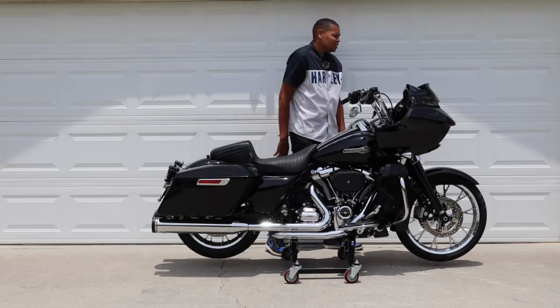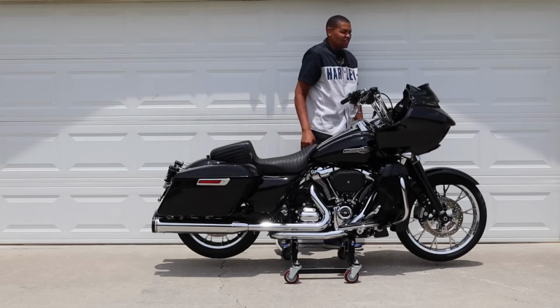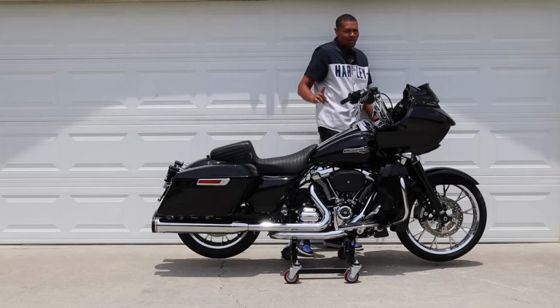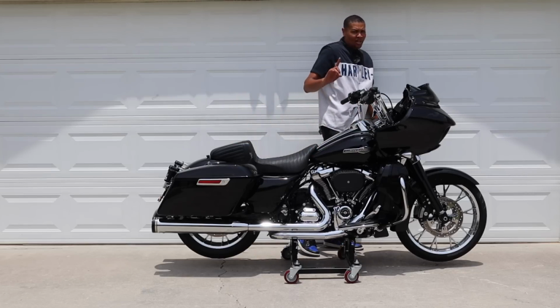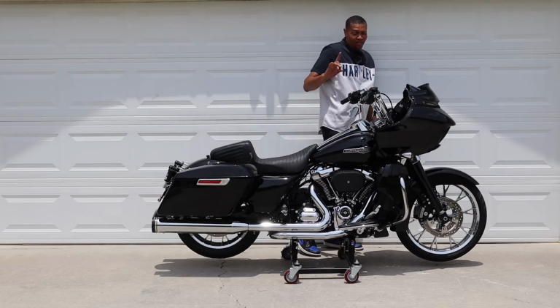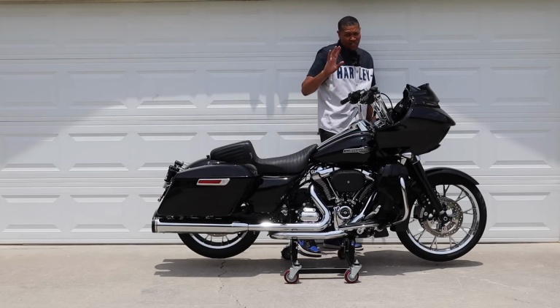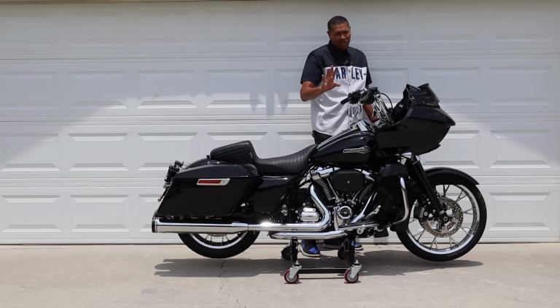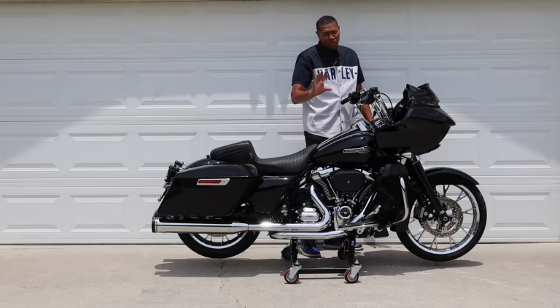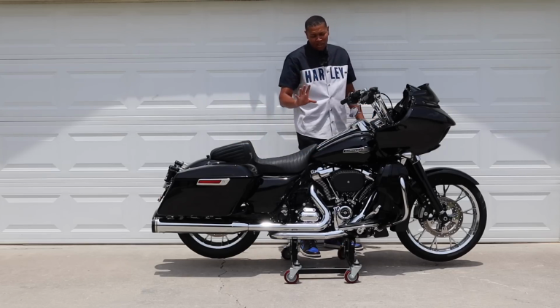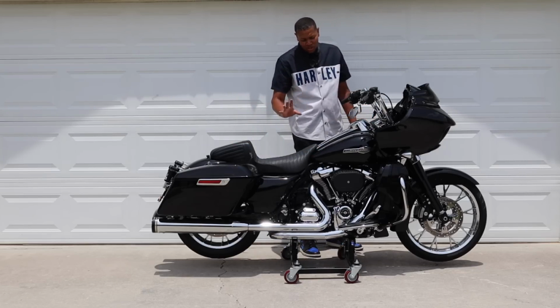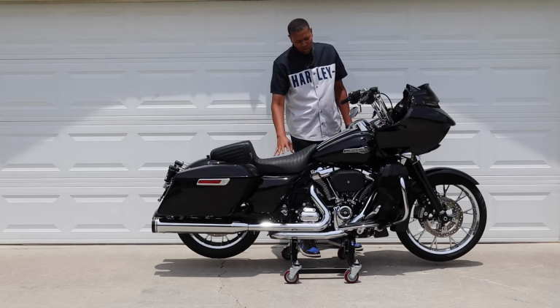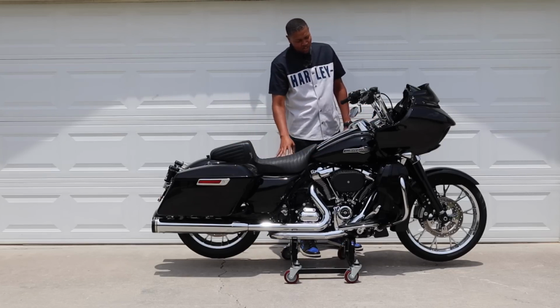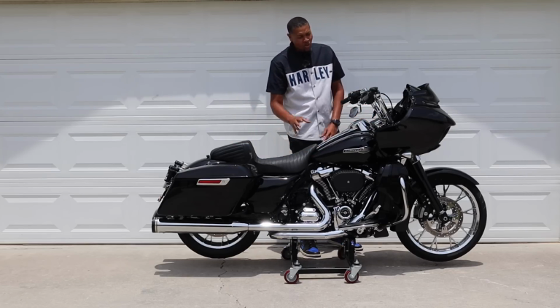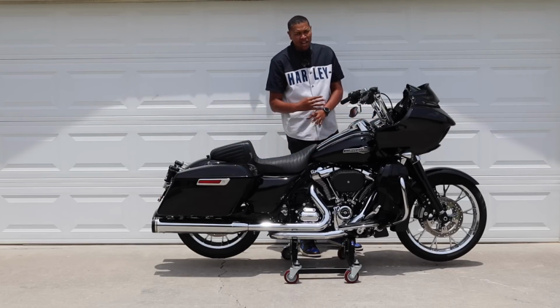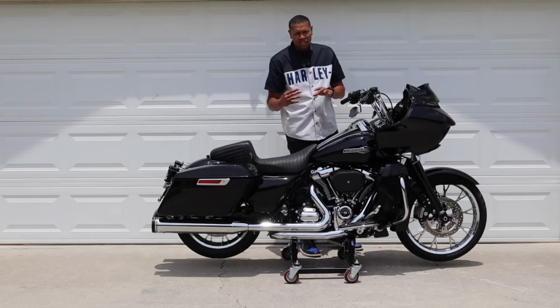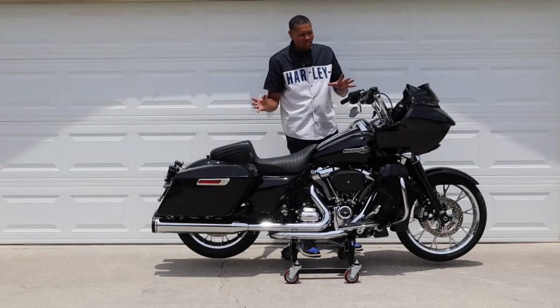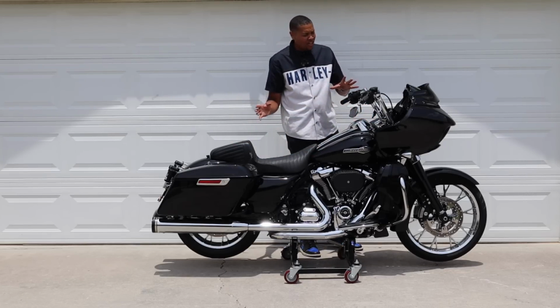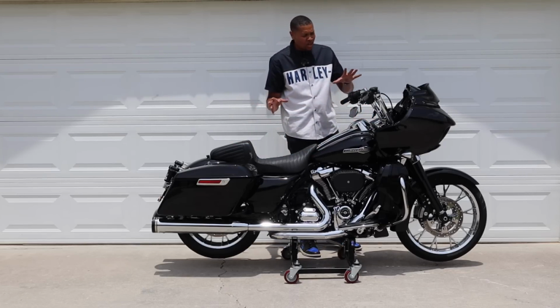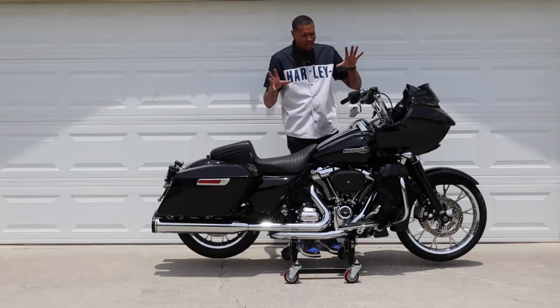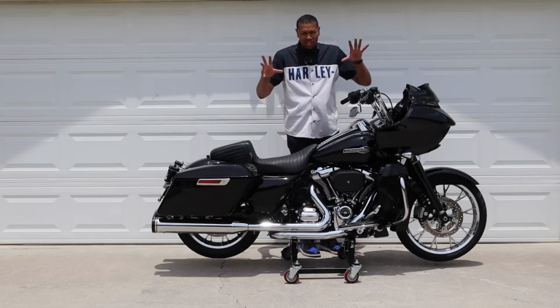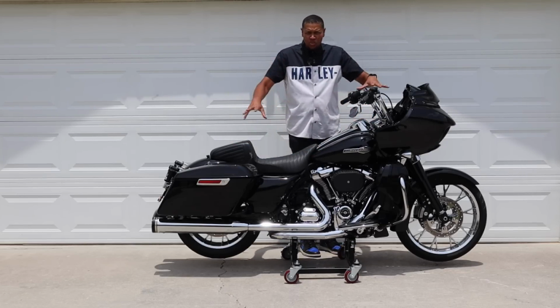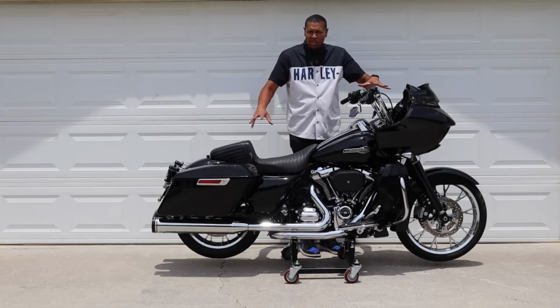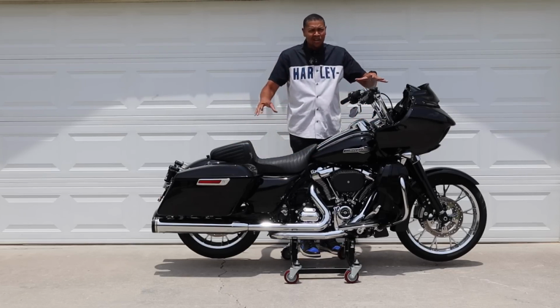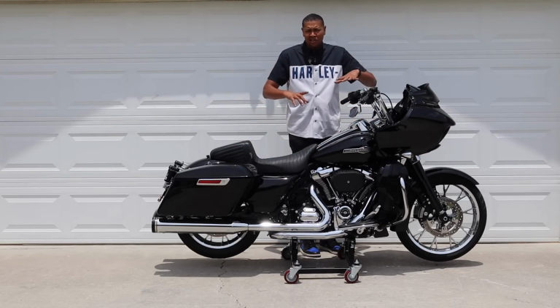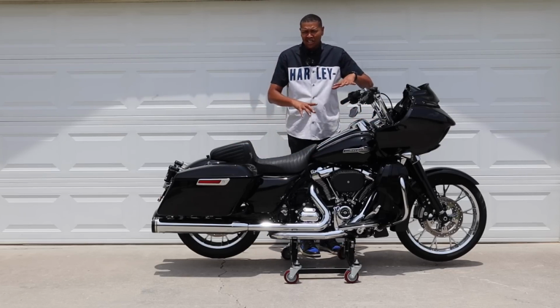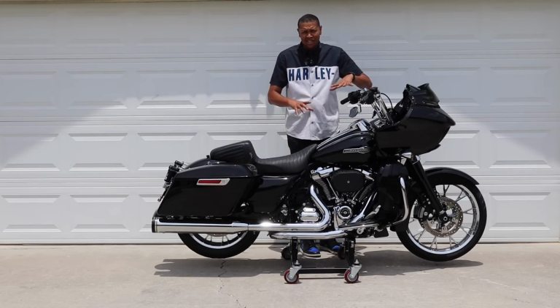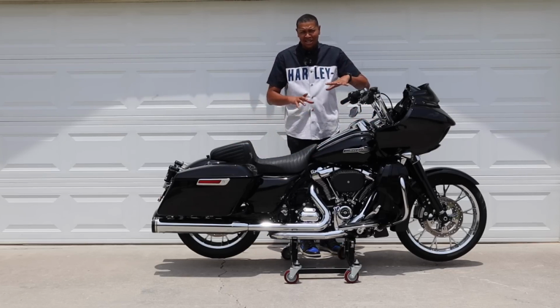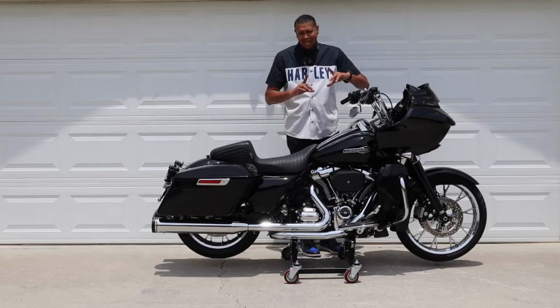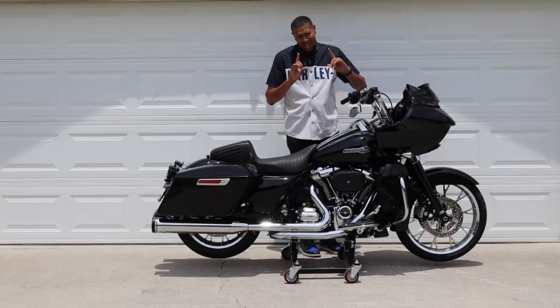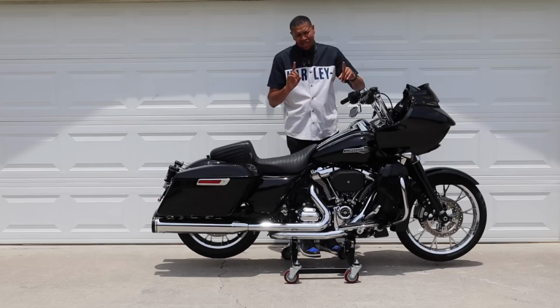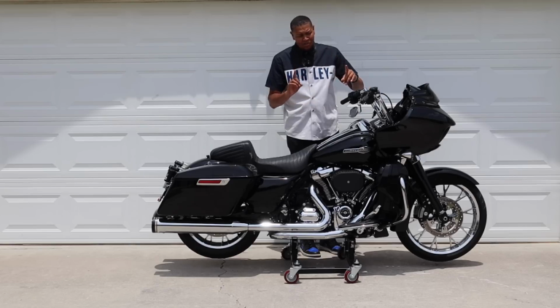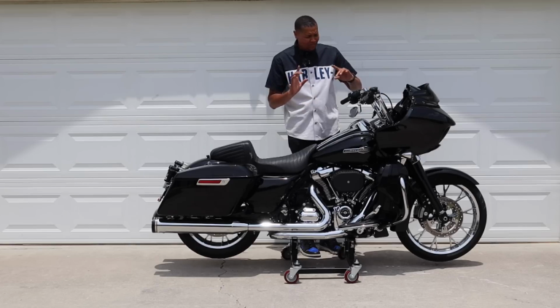I'm going to tell you something, then we're going to get started. You're going to like today's video because this bike will not look like this in a little bit.